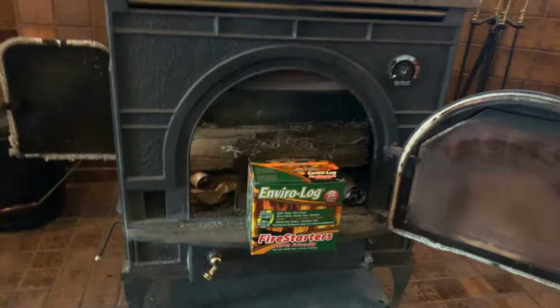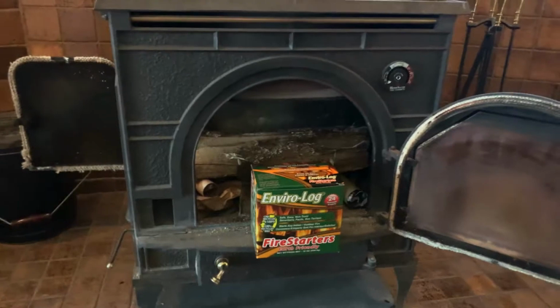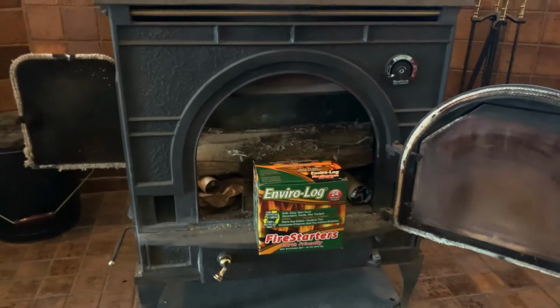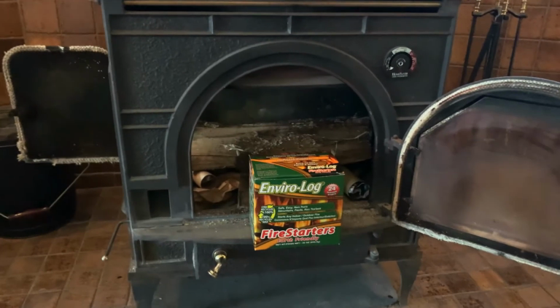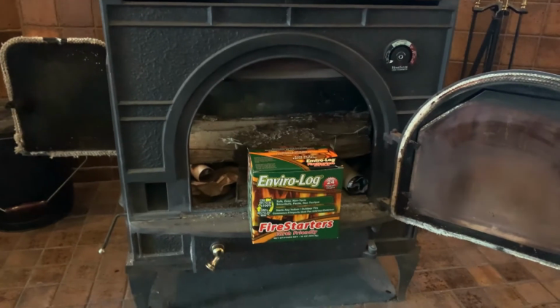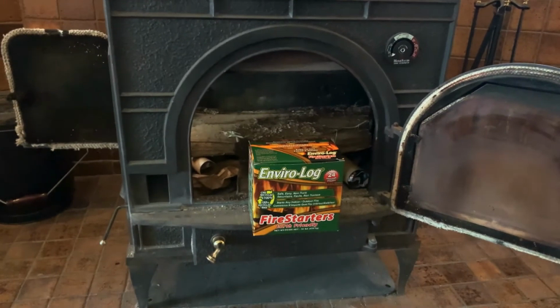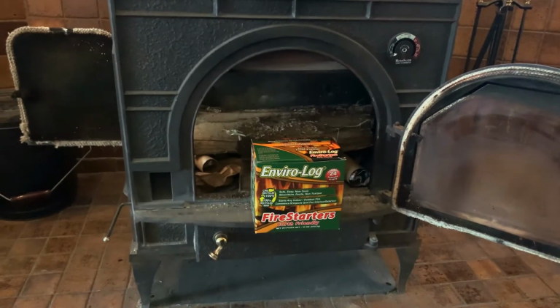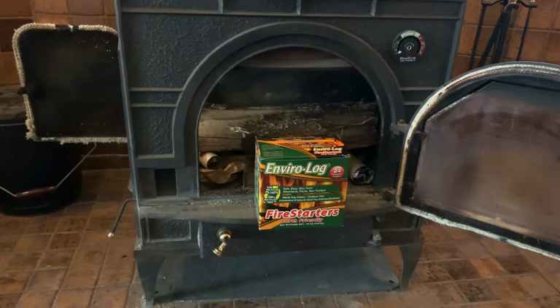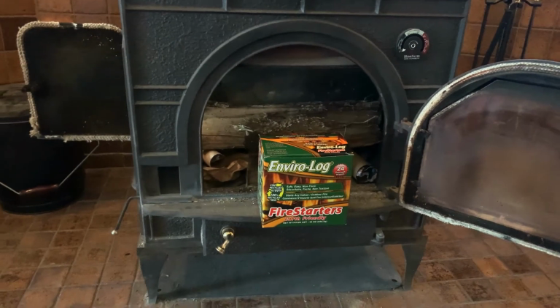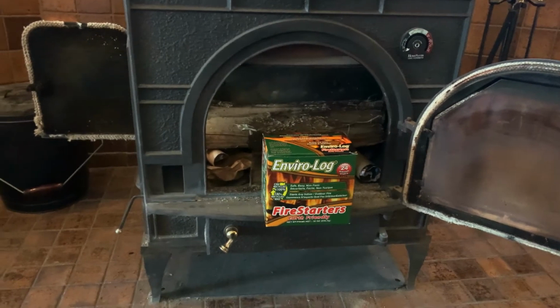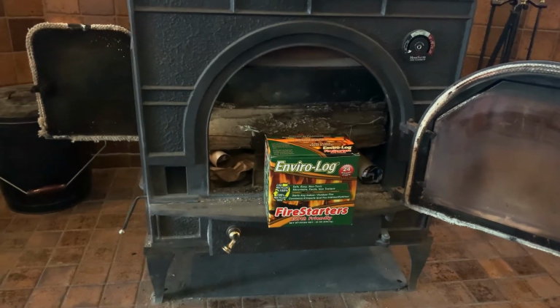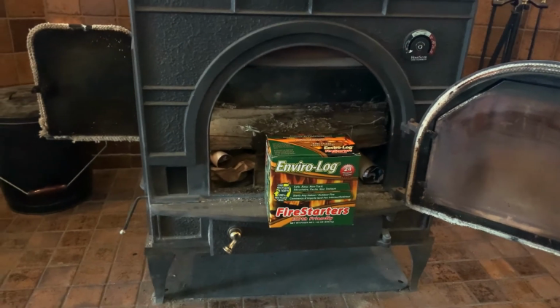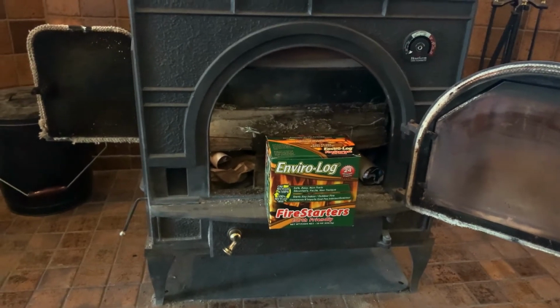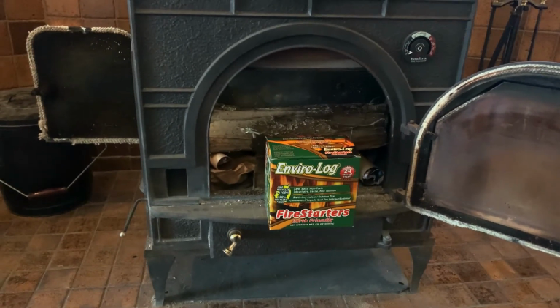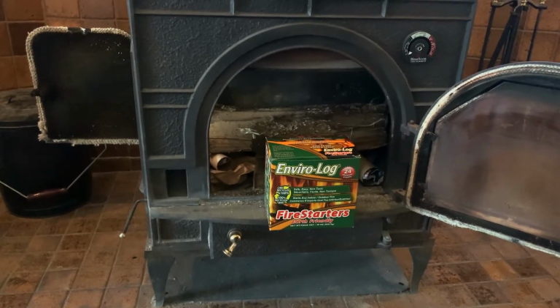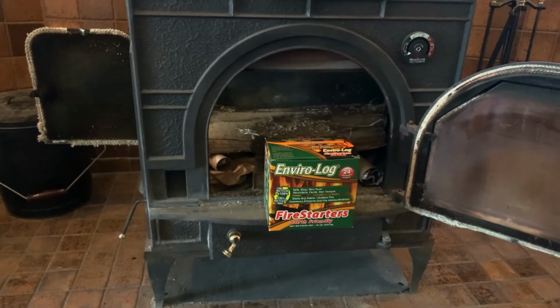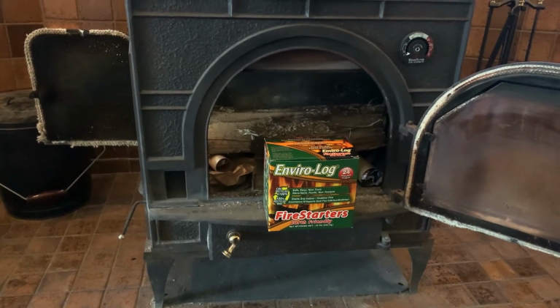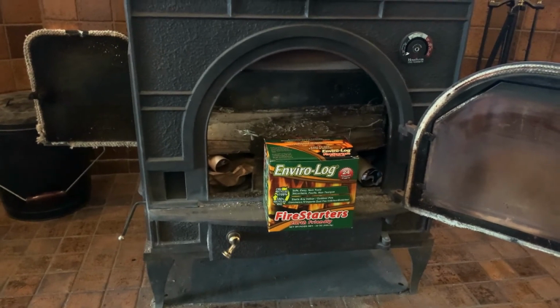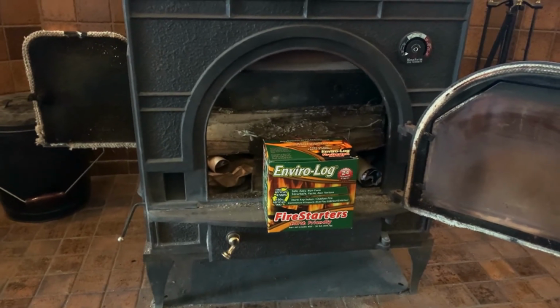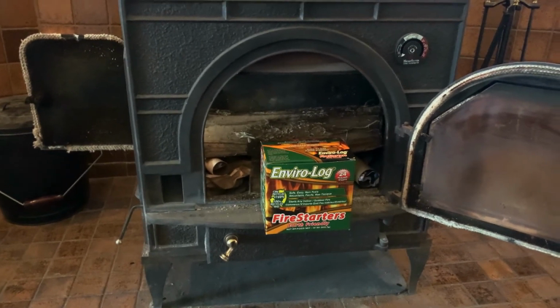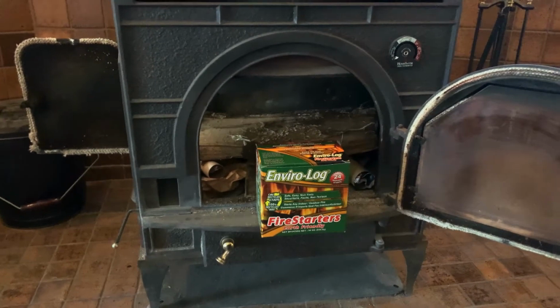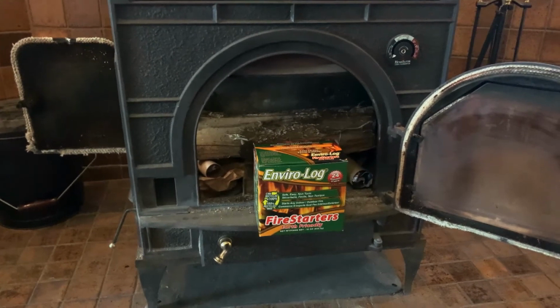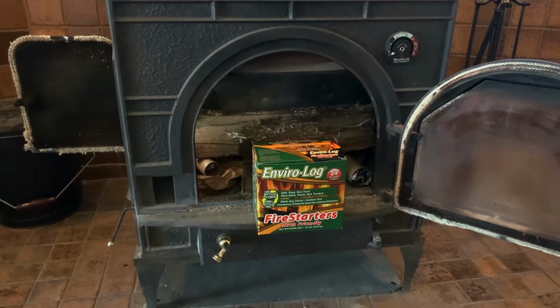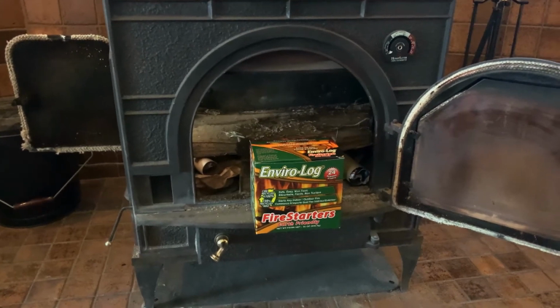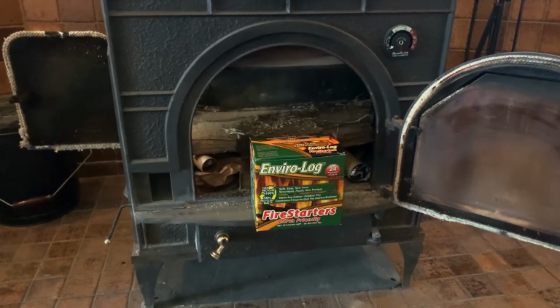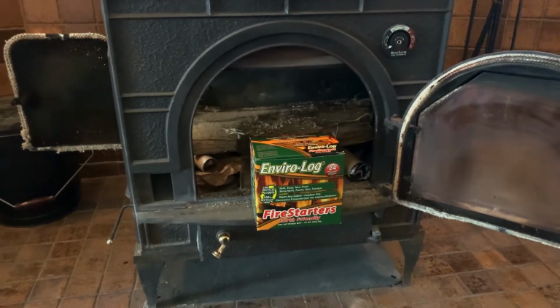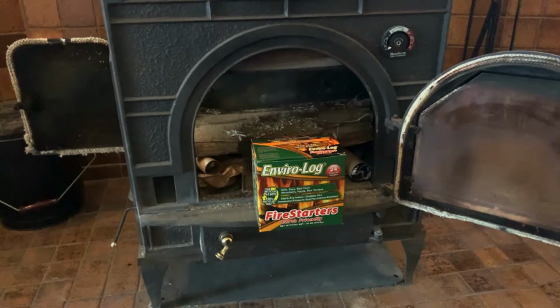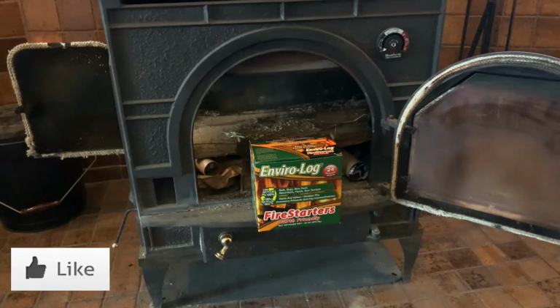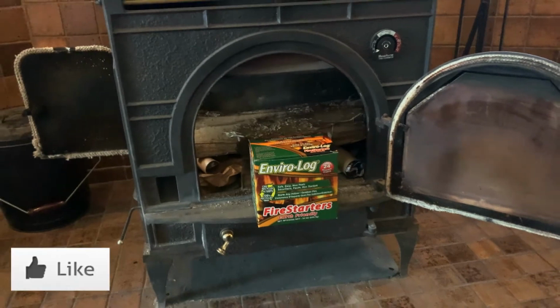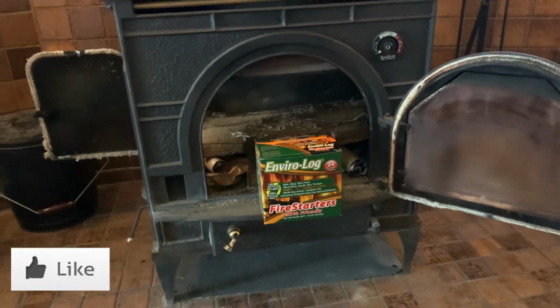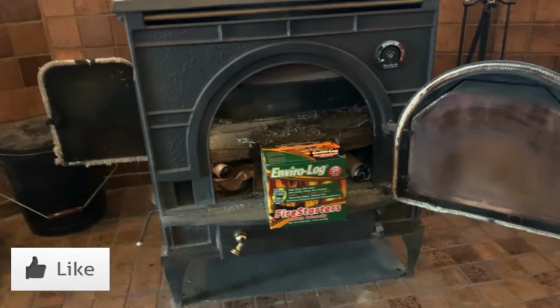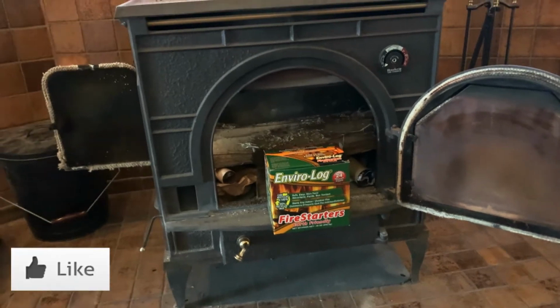I like stuff. You like stuff. You probably like stuff. I know you like stuff. We all like stuff. Welcome to the Stuff Zone, everyone.